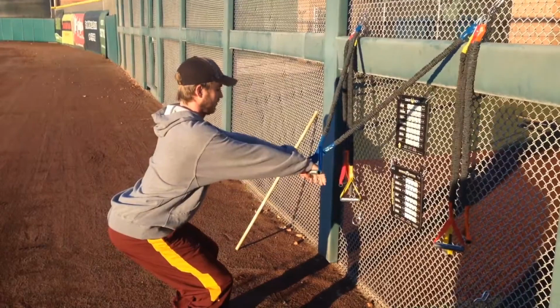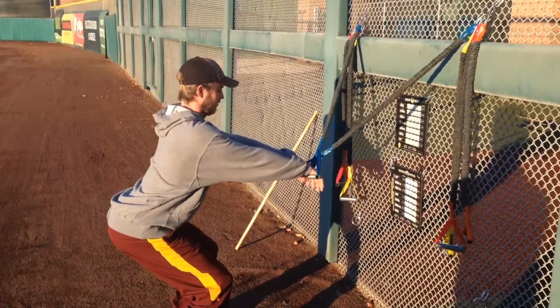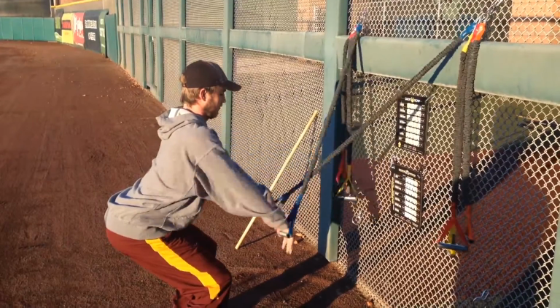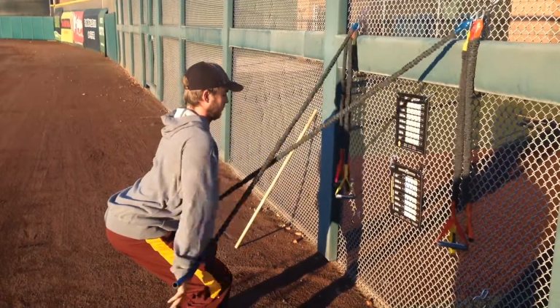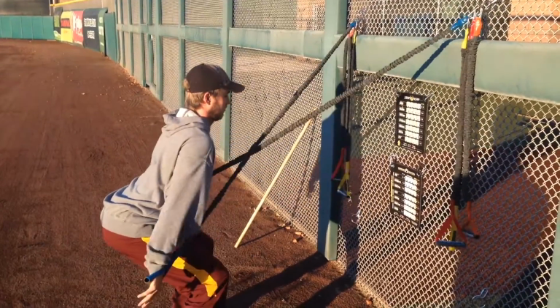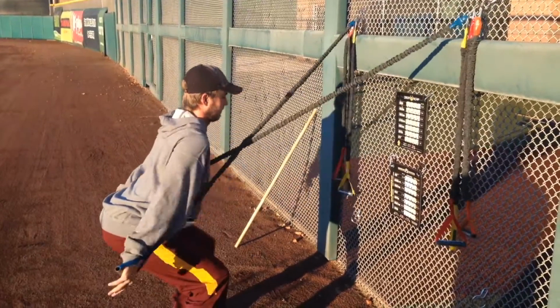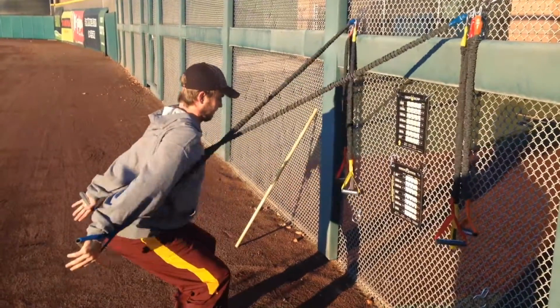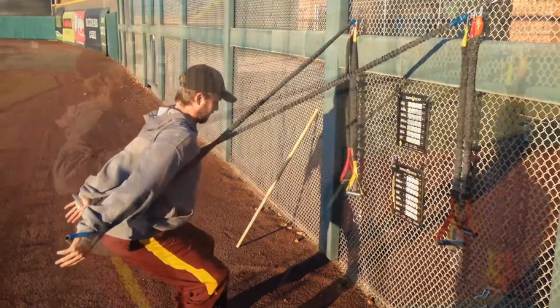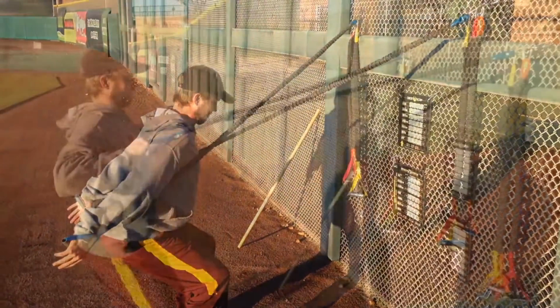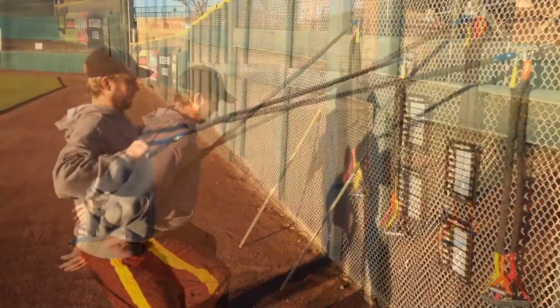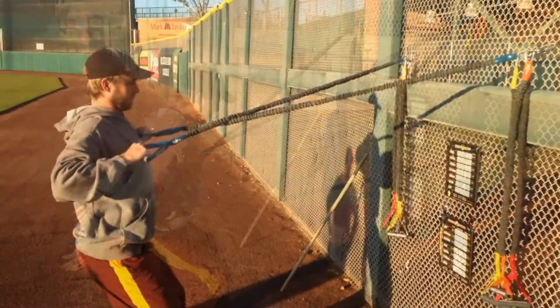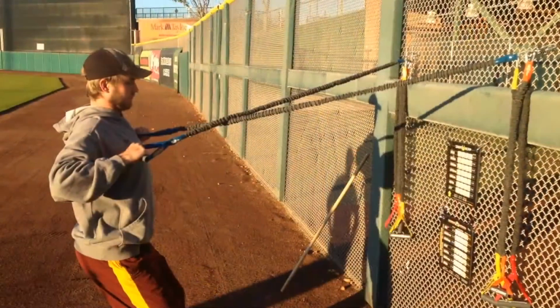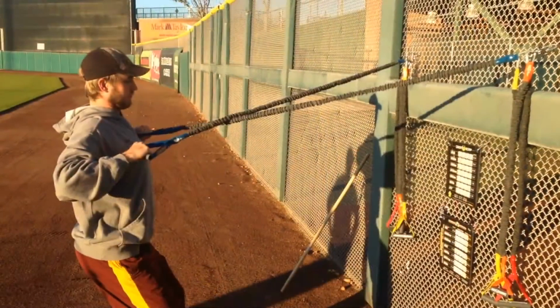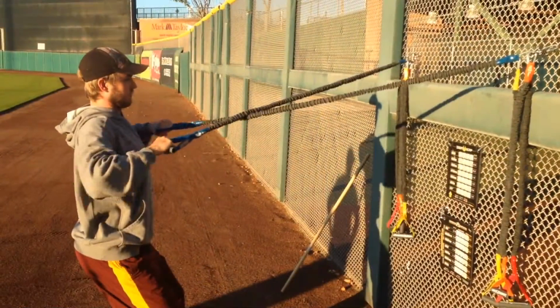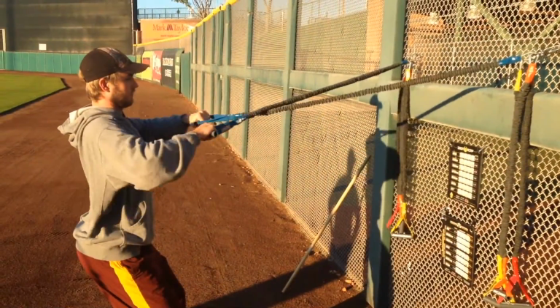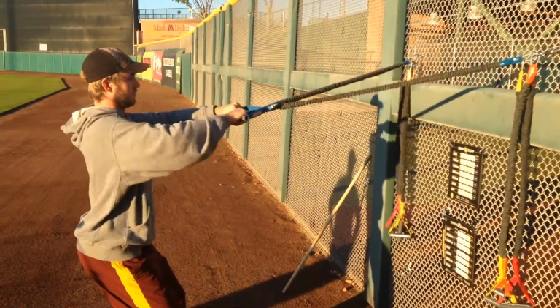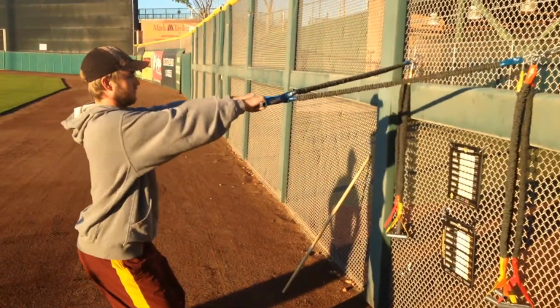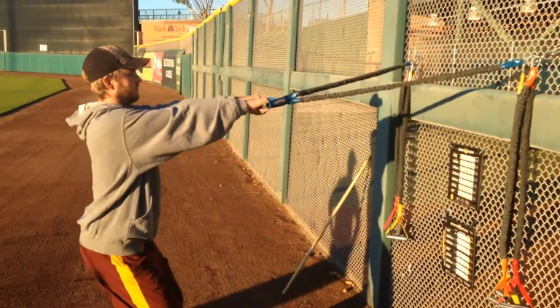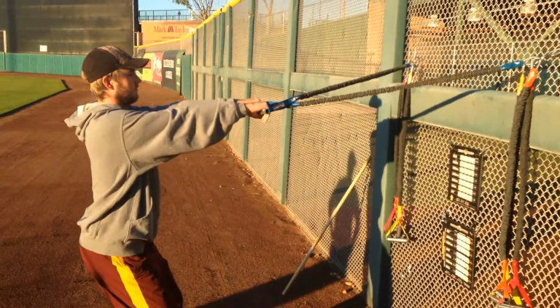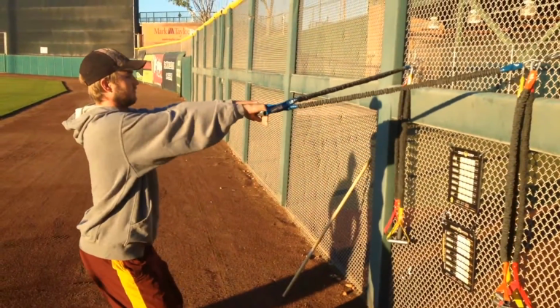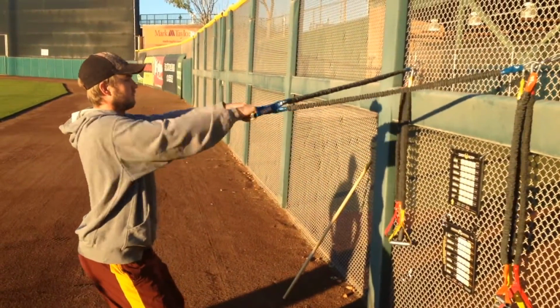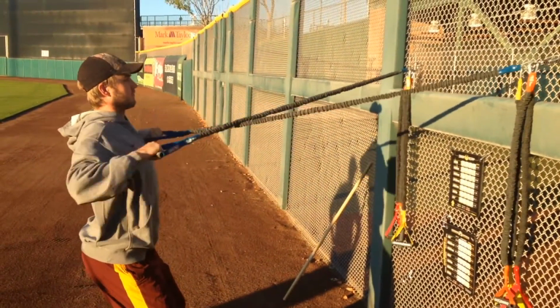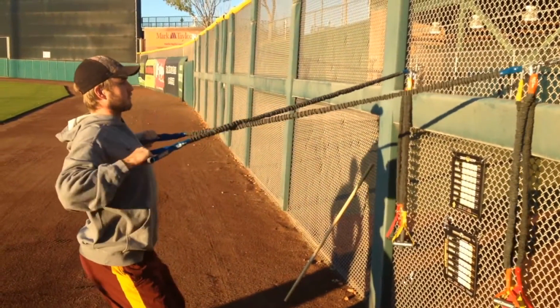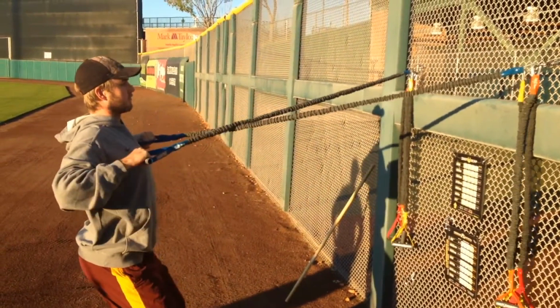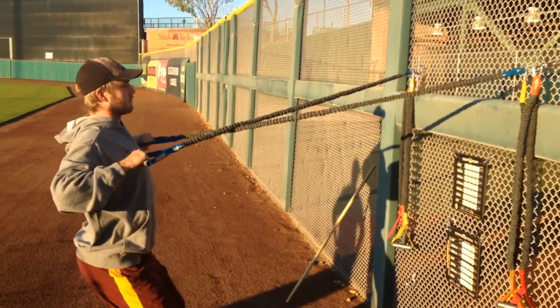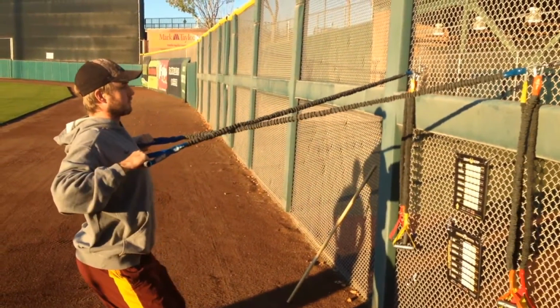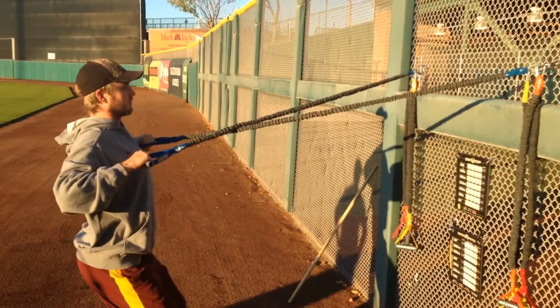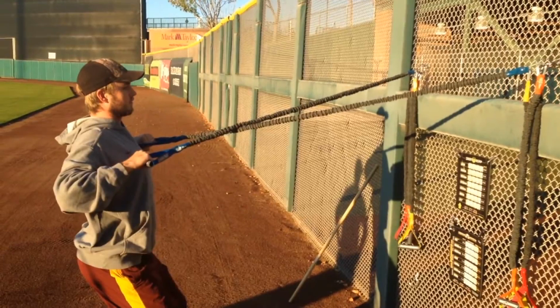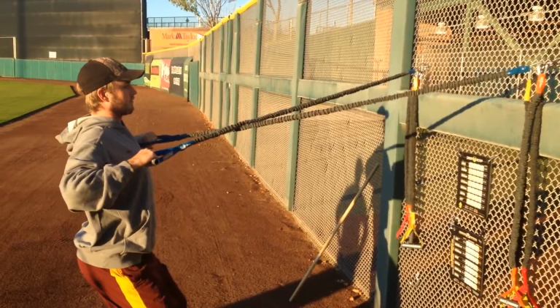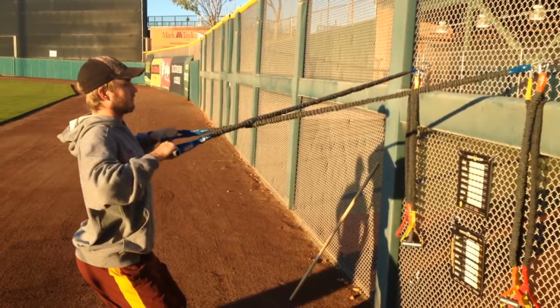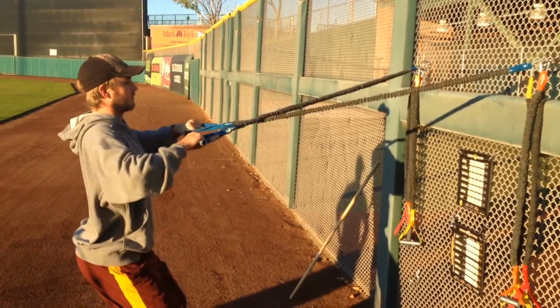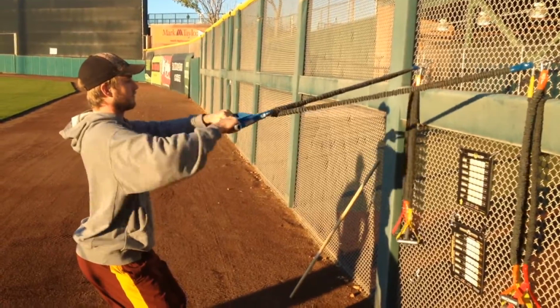And then after we throw, it aids in recovery. So we want to do this after we get done throwing on a daily basis.